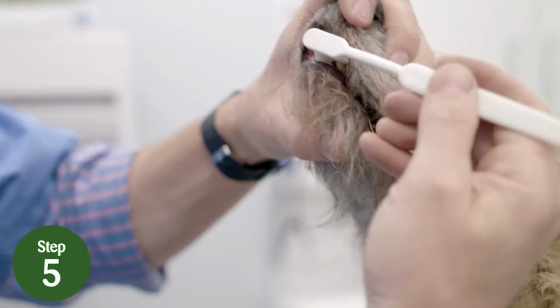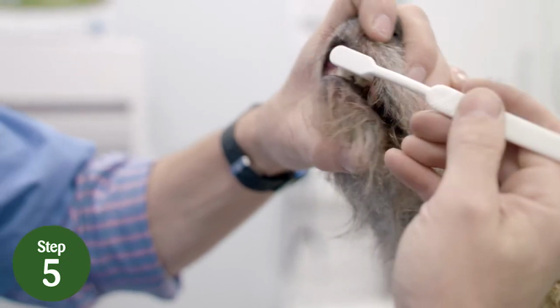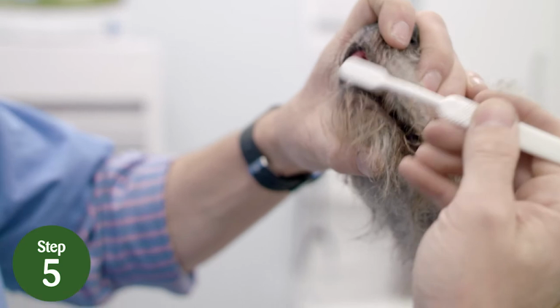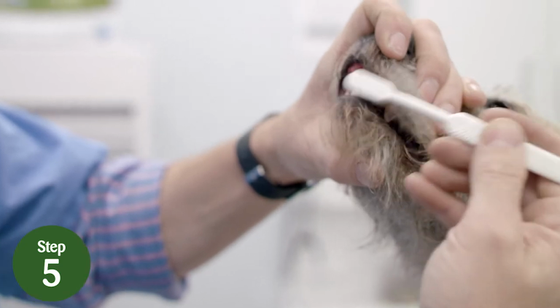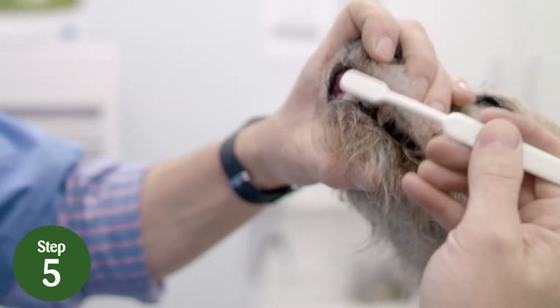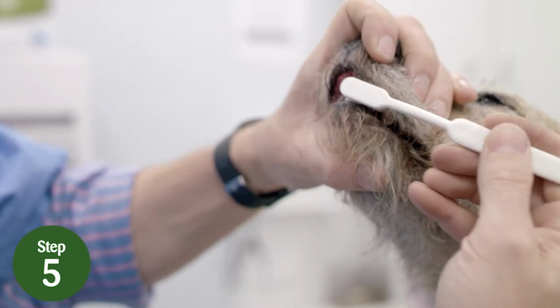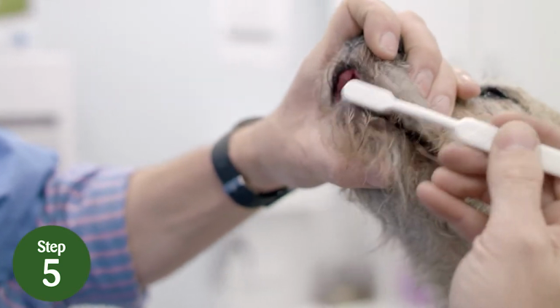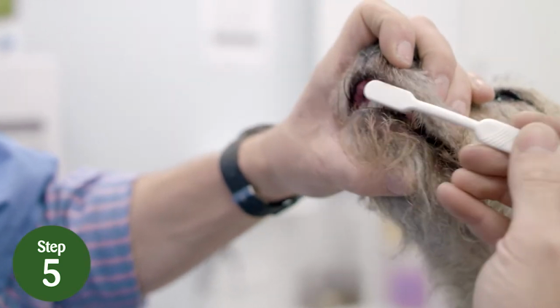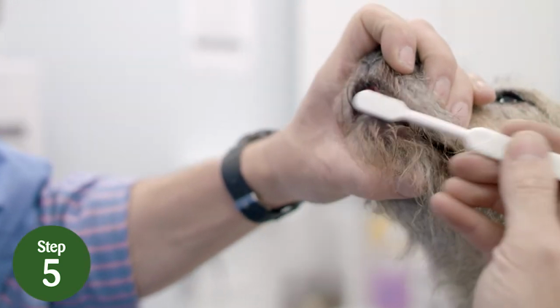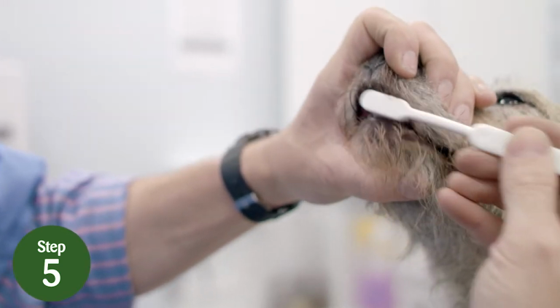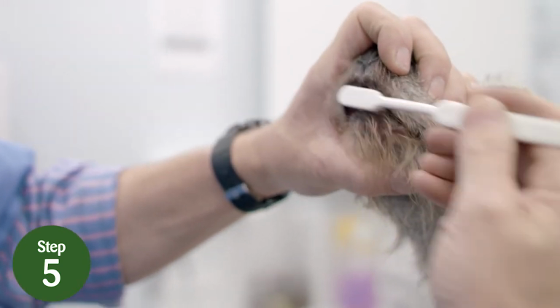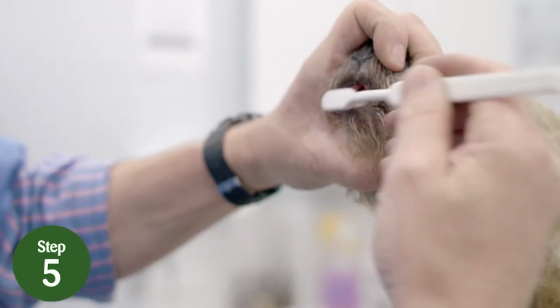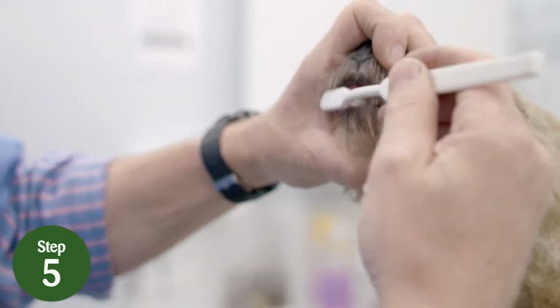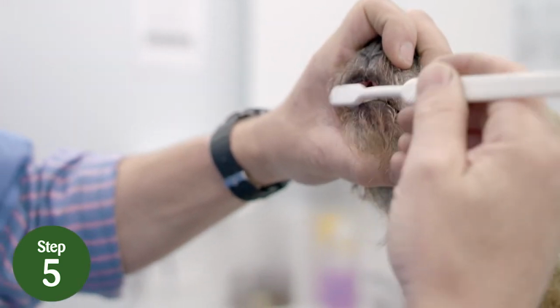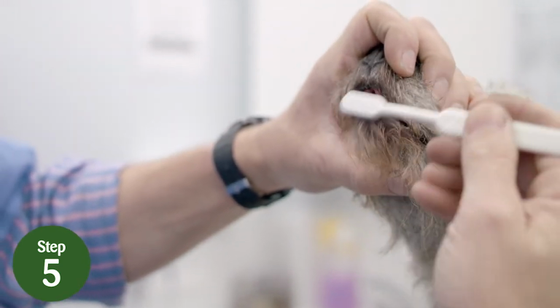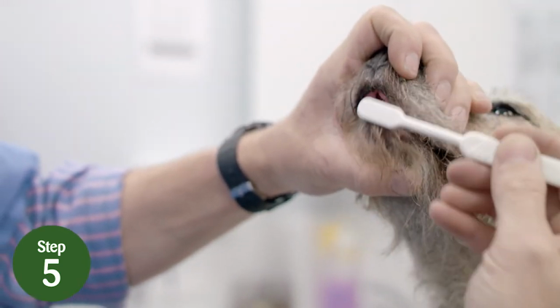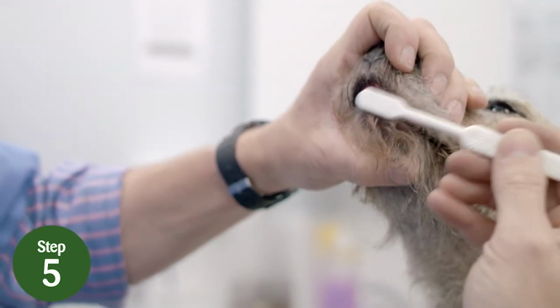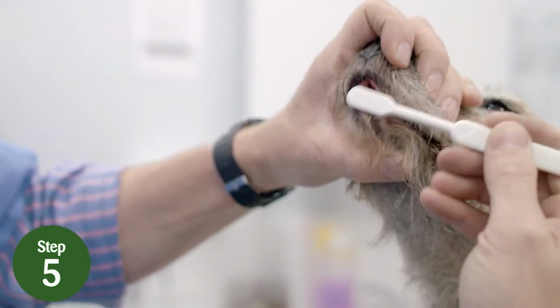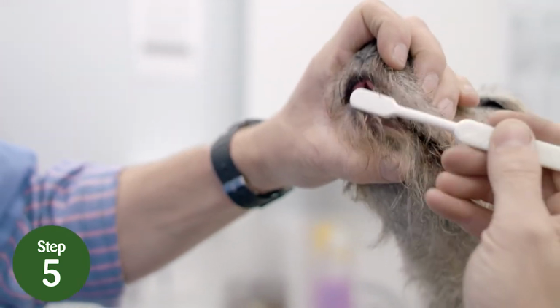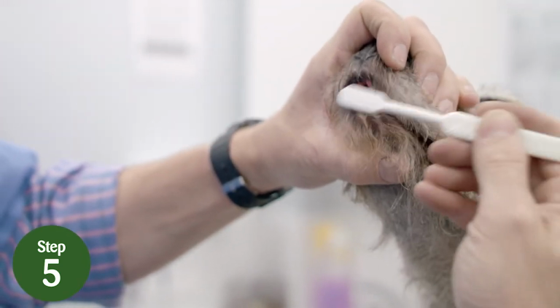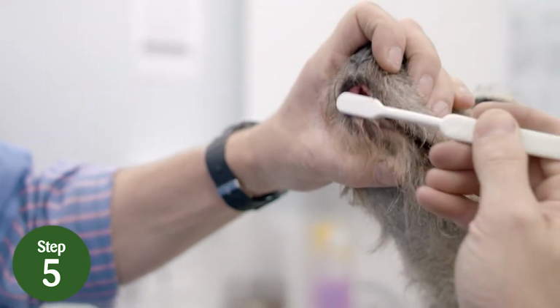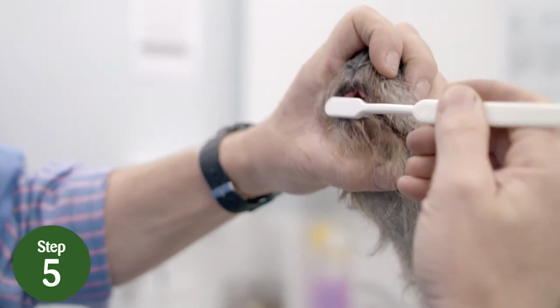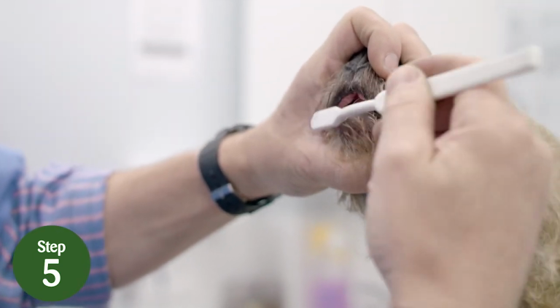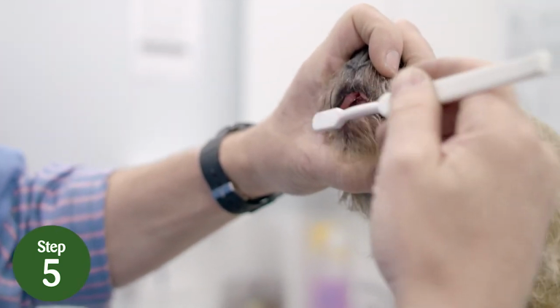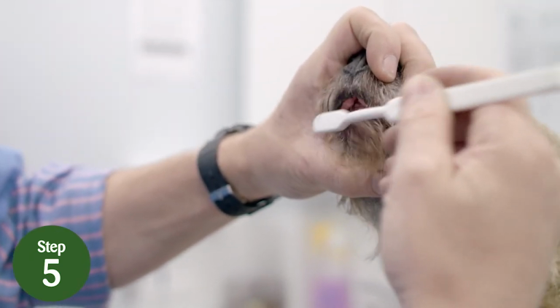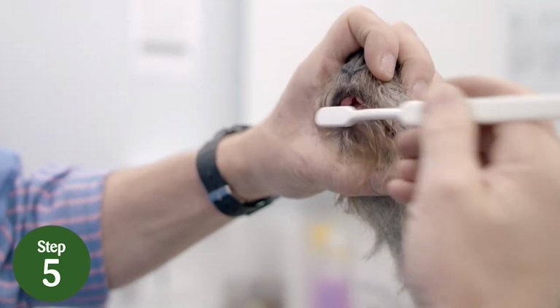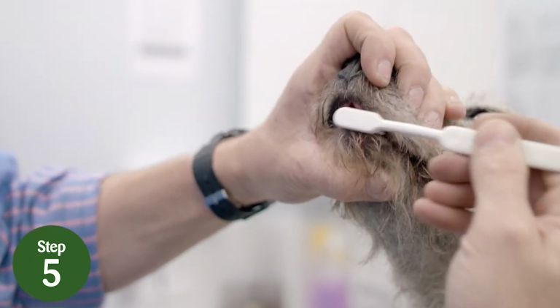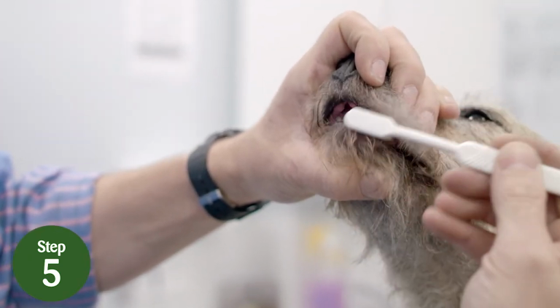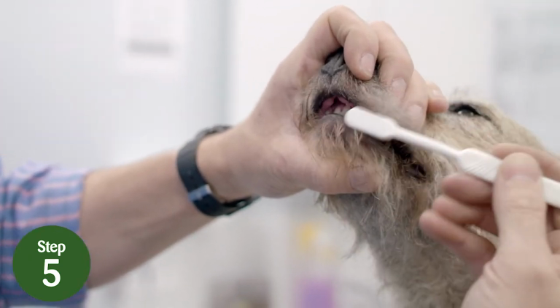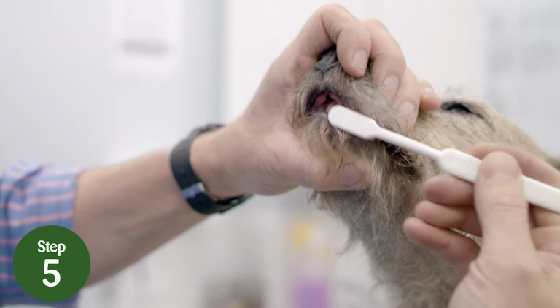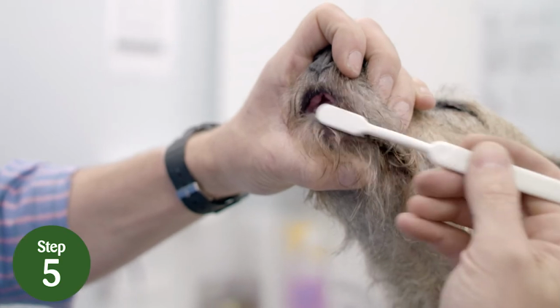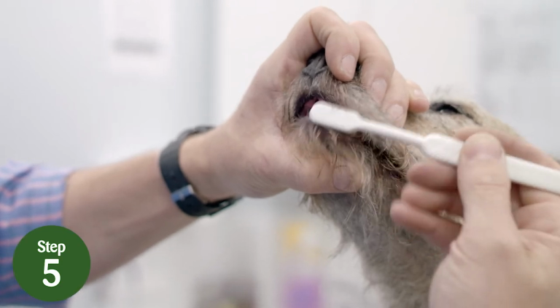Step 5: now lift the top lip at the front of the mouth, still holding the mouth closed, and brush the incisors.